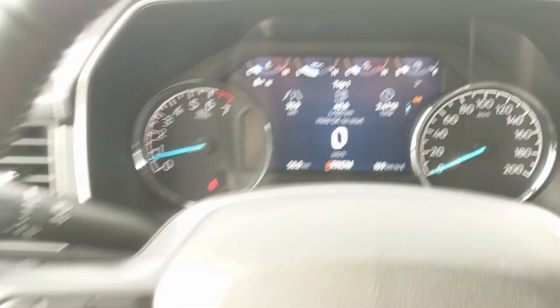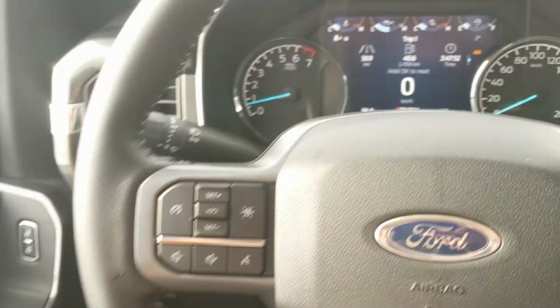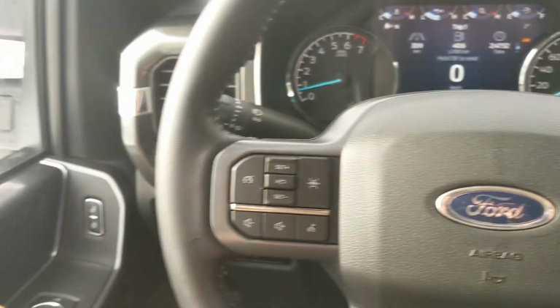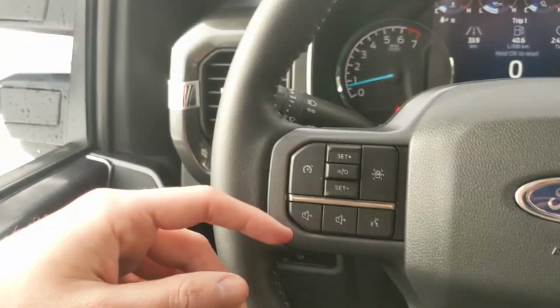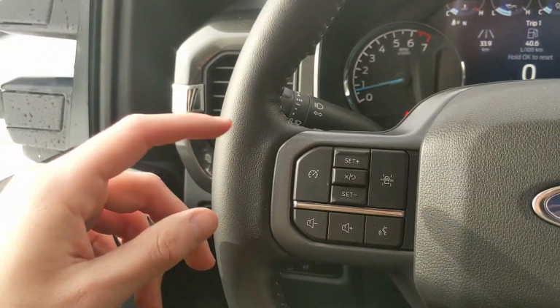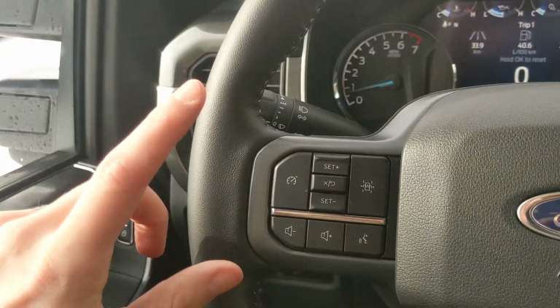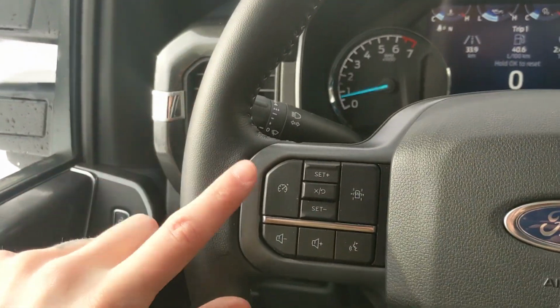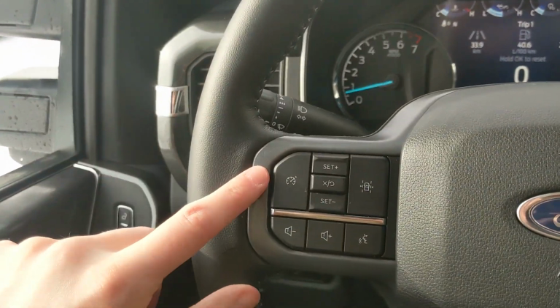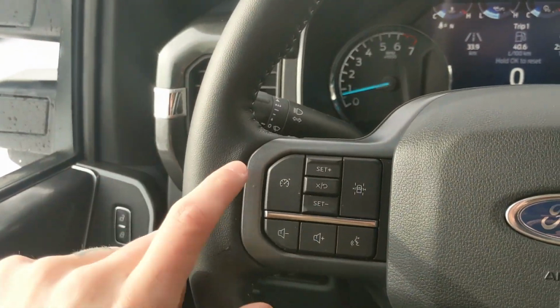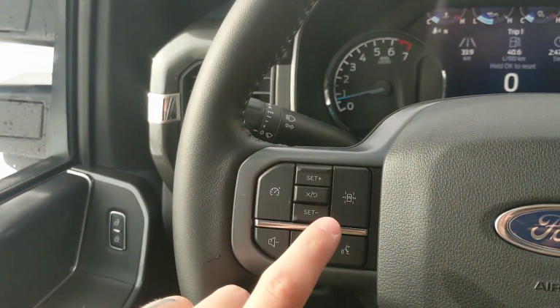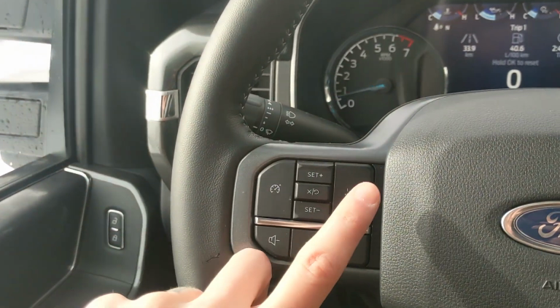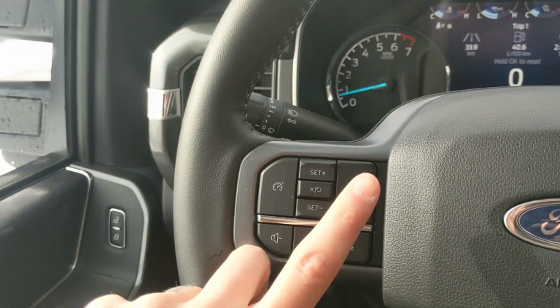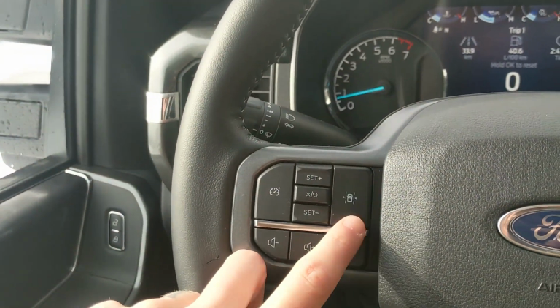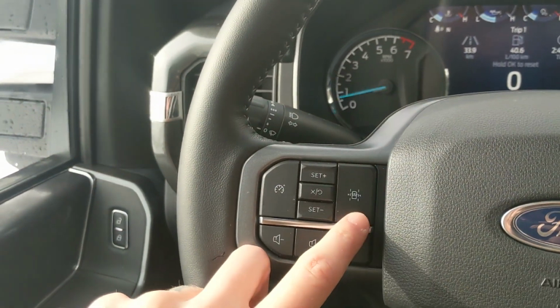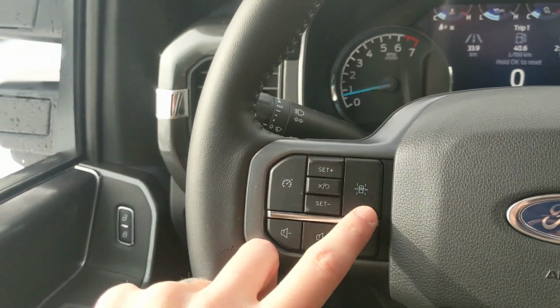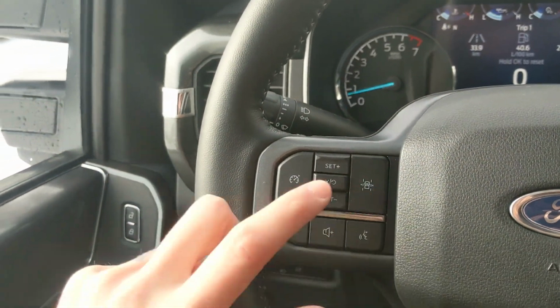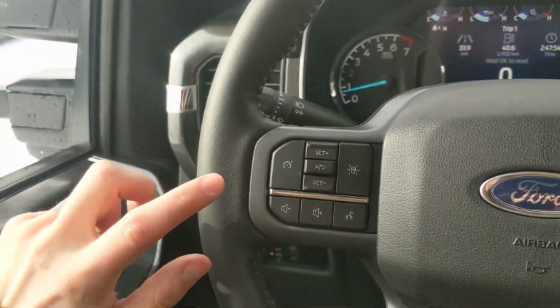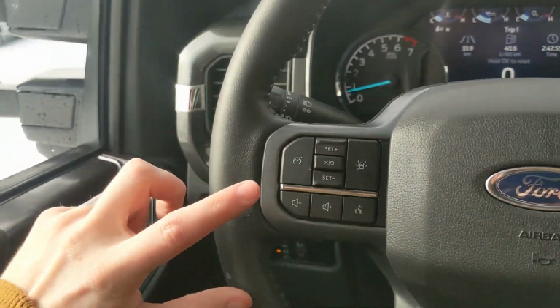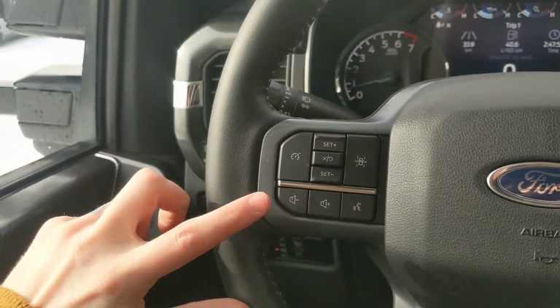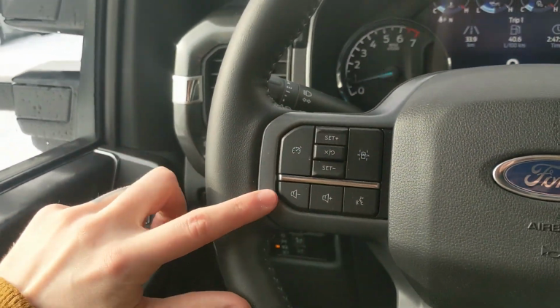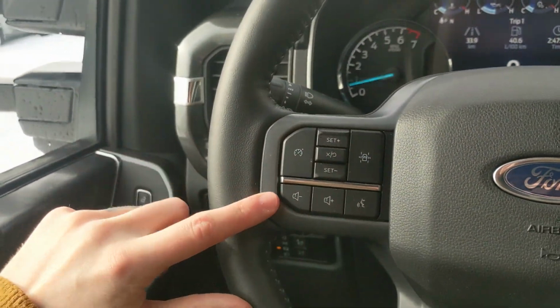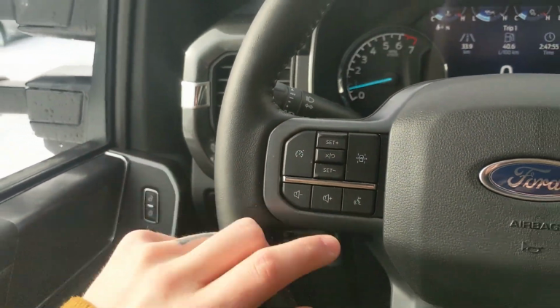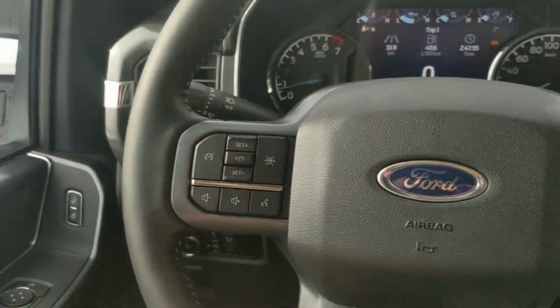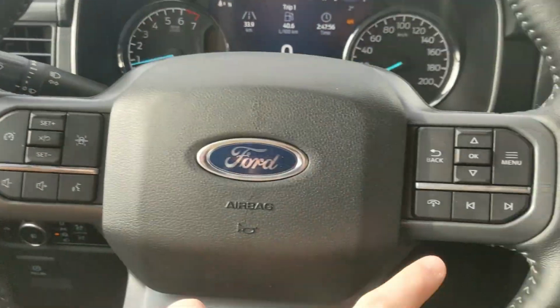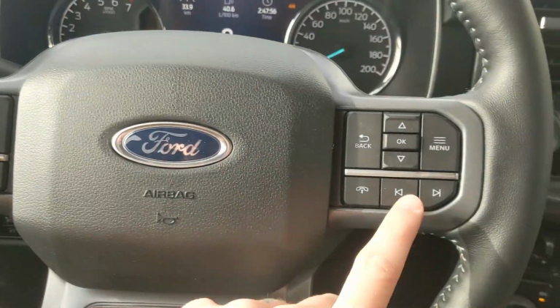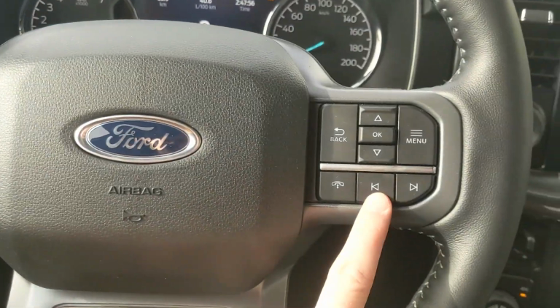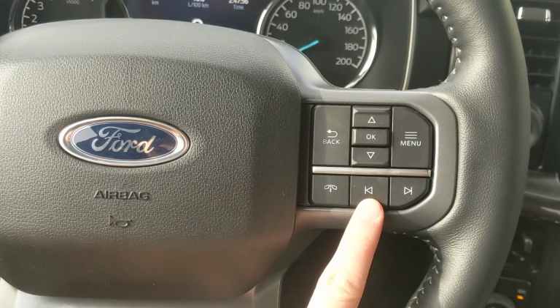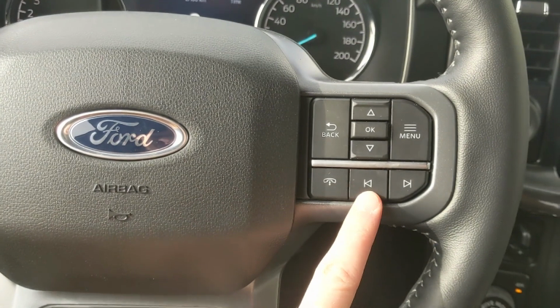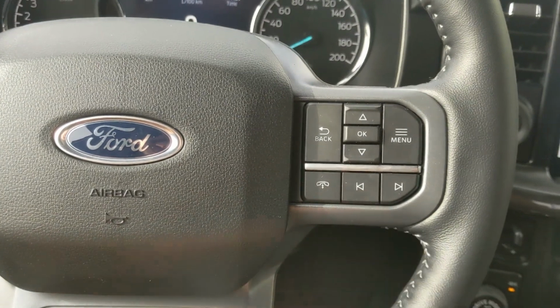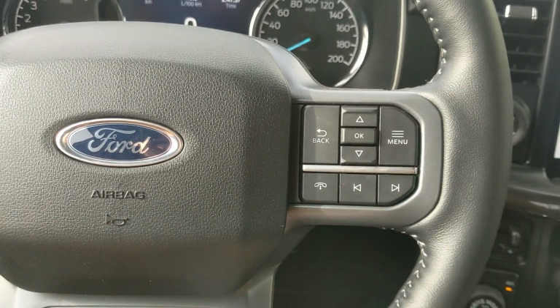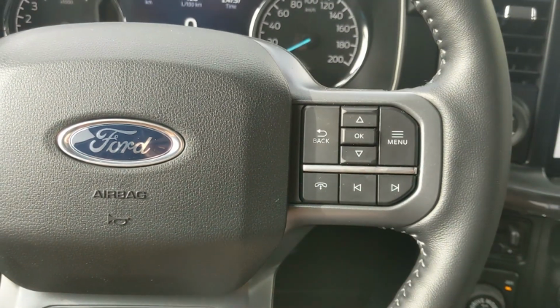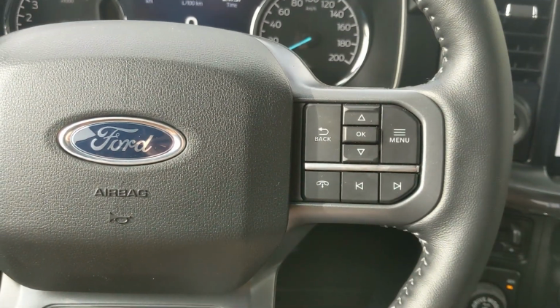Moving on to the left you have your cruise controls with your lane keeping system and your hands-free phone and radio controls along the bottom.